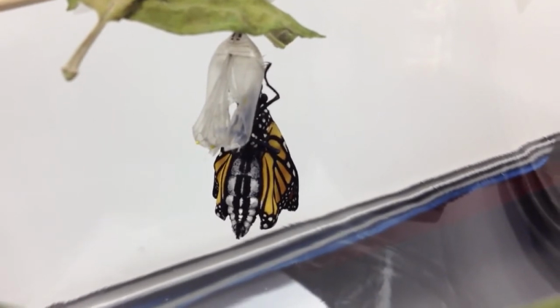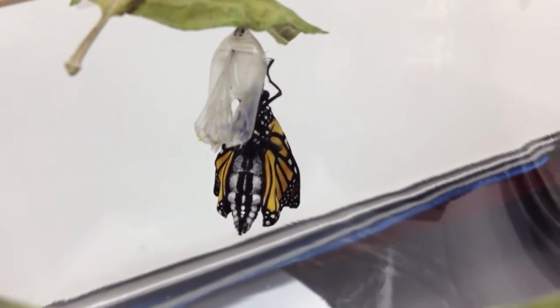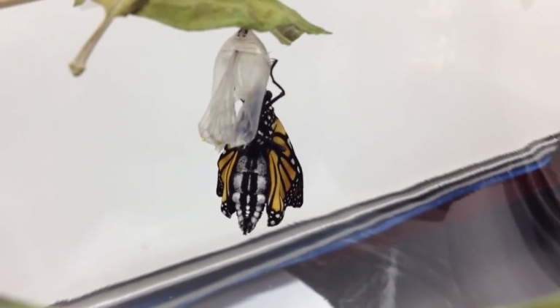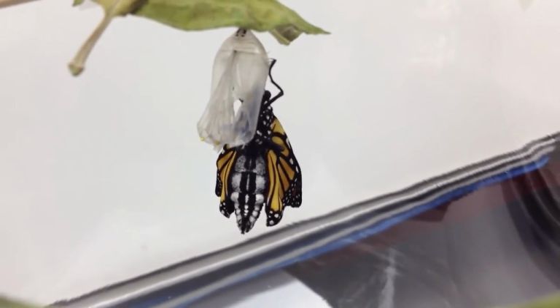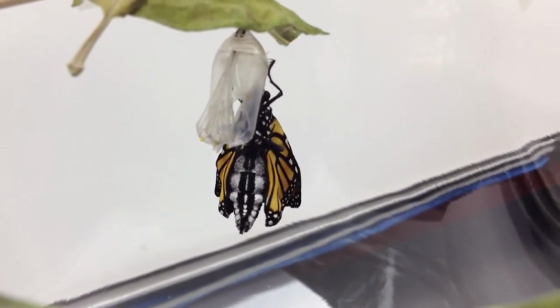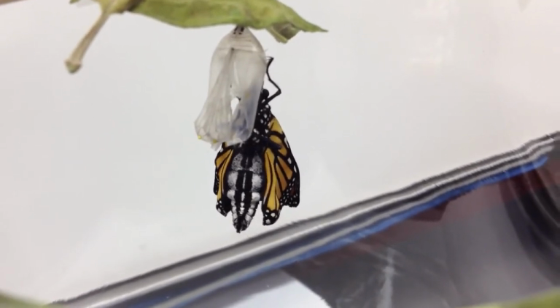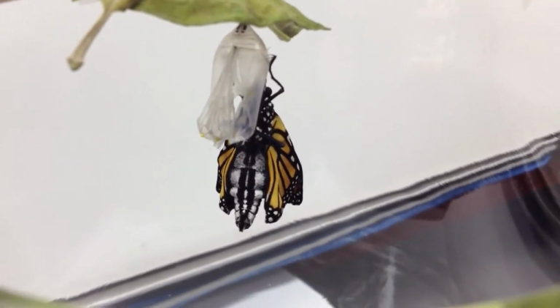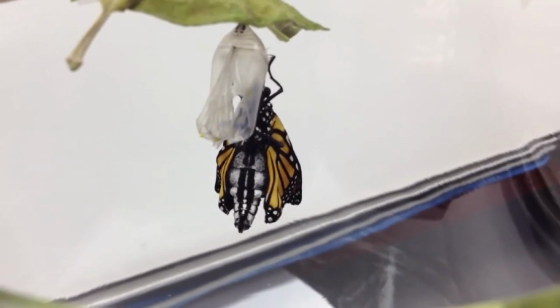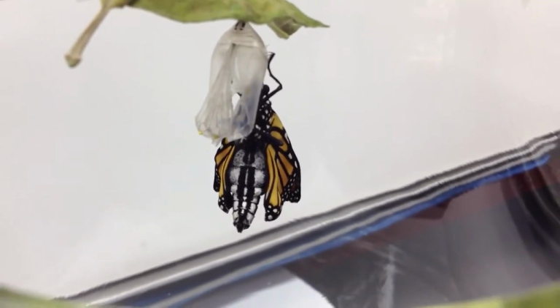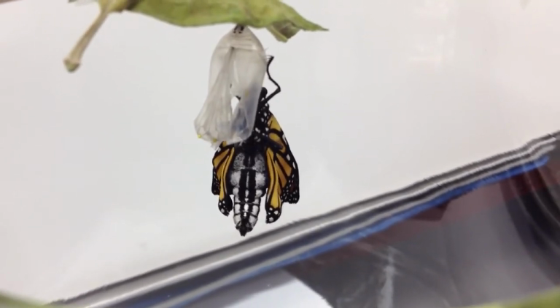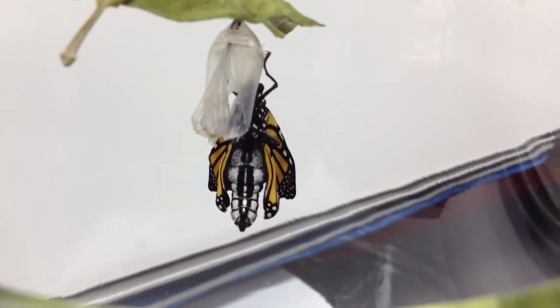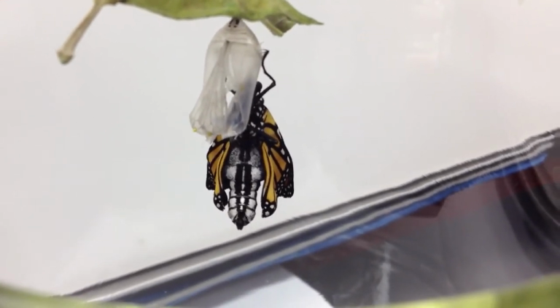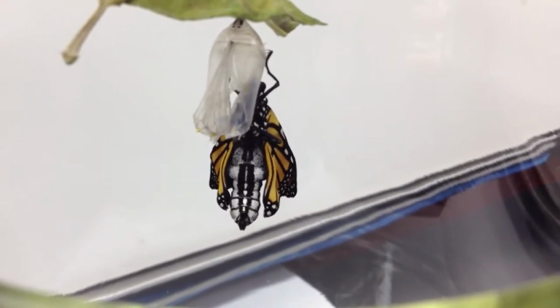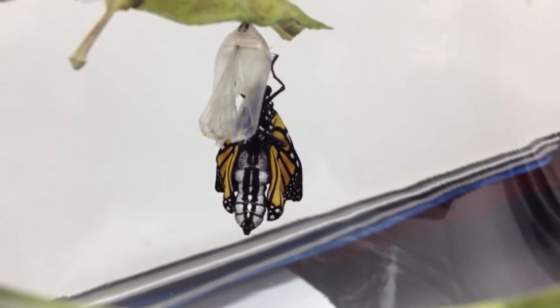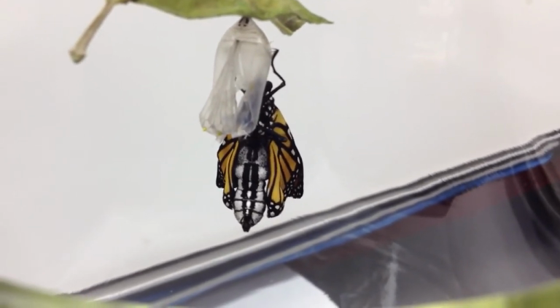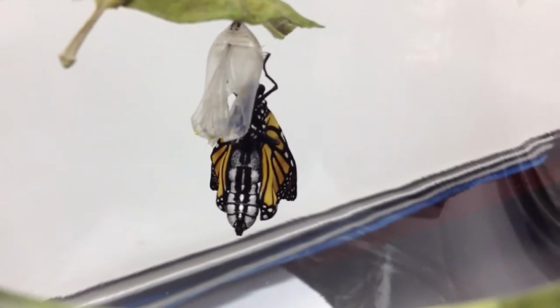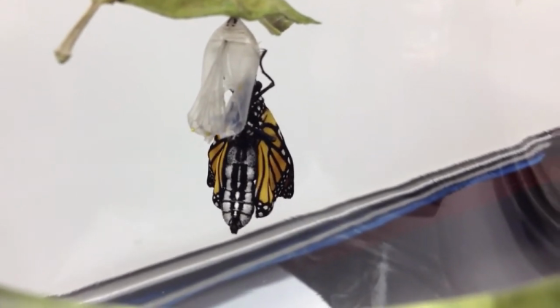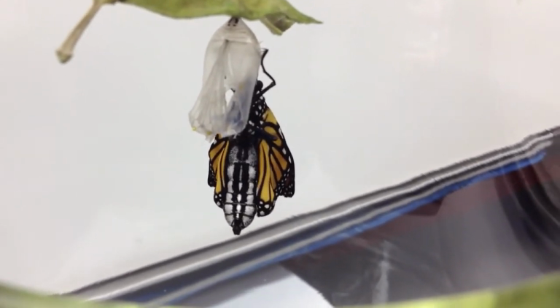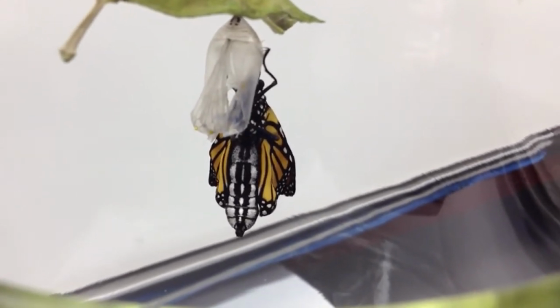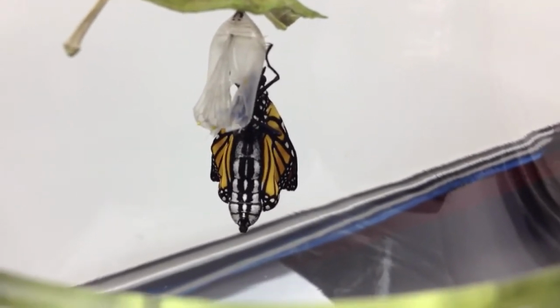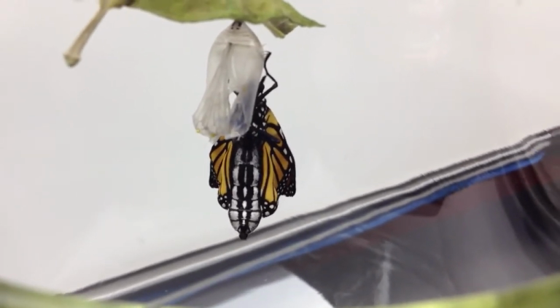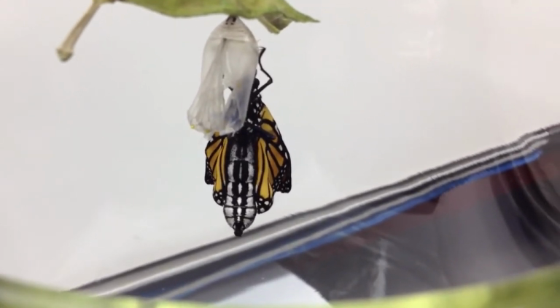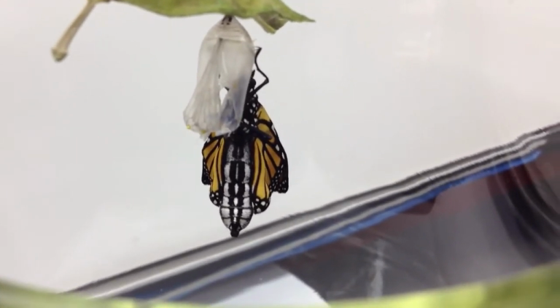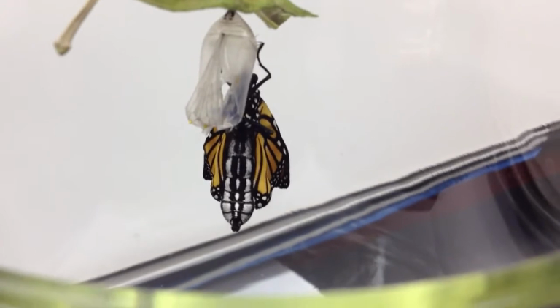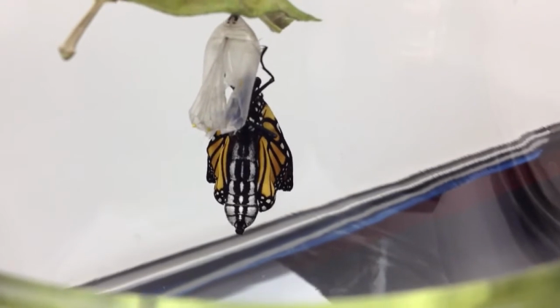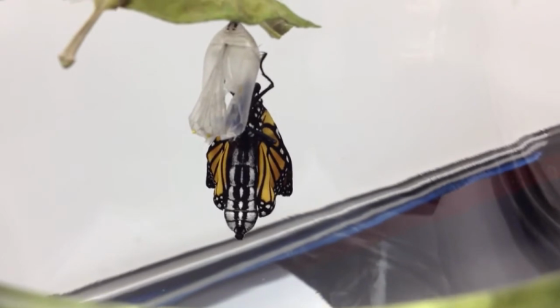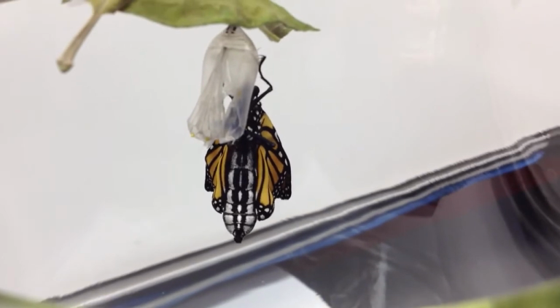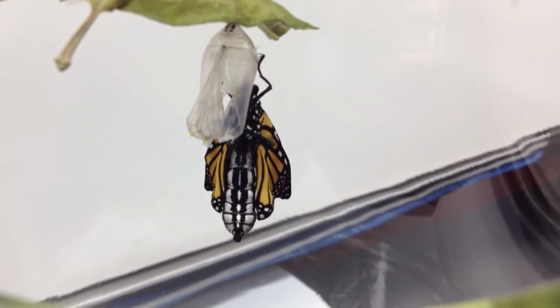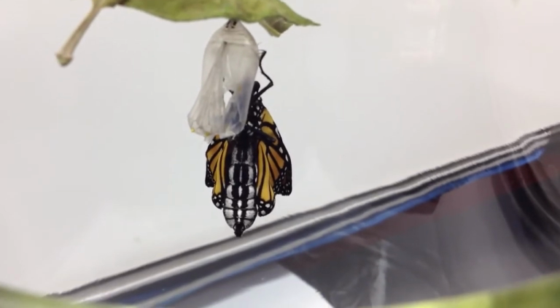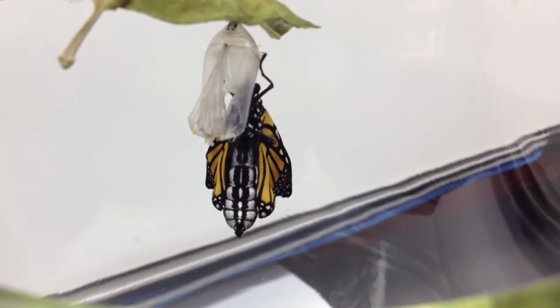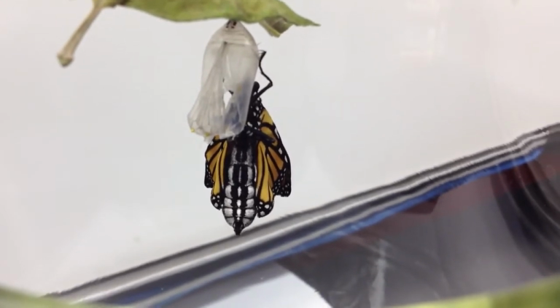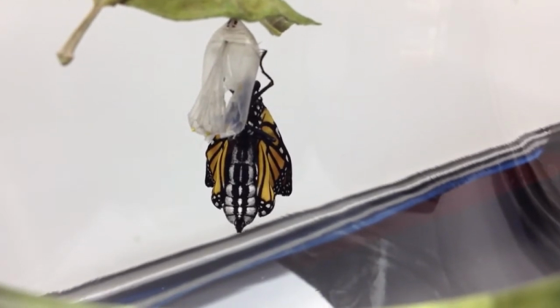It's amazing that any of them survive in nature when you figure out how defenseless they are at this point. Can't fly. Can't walk anywhere.